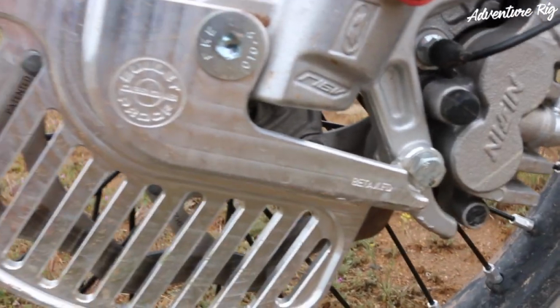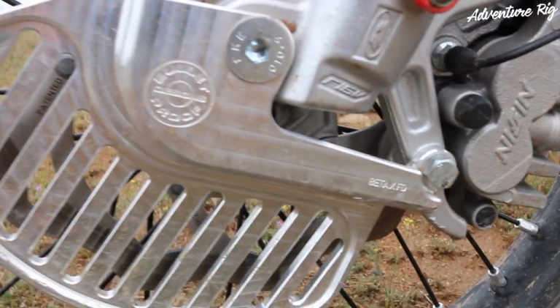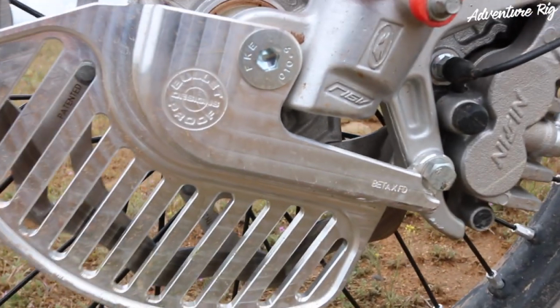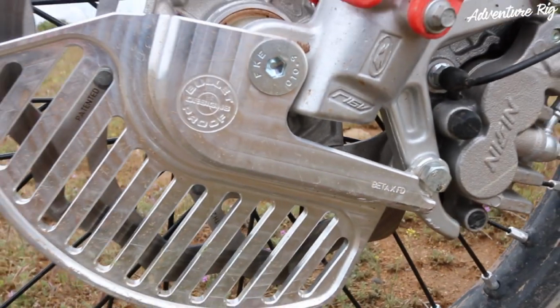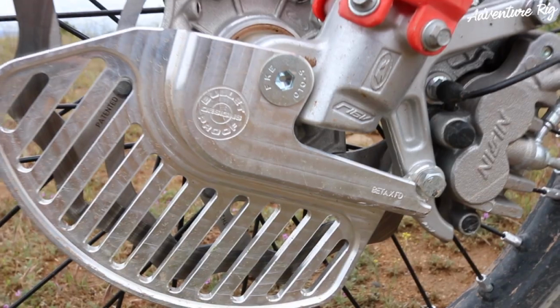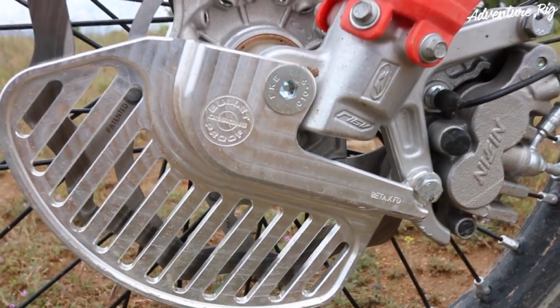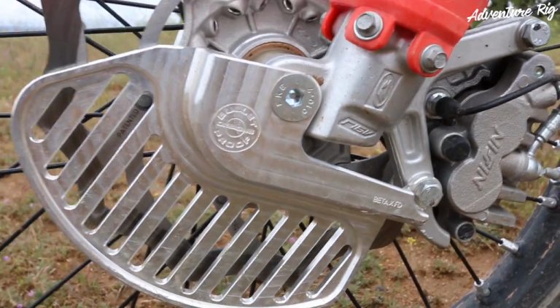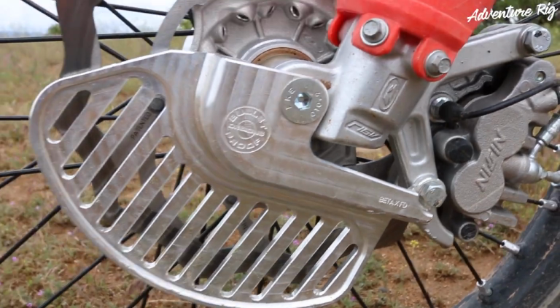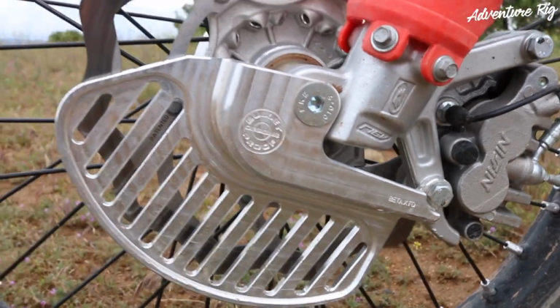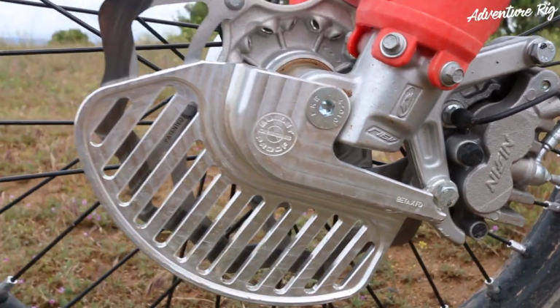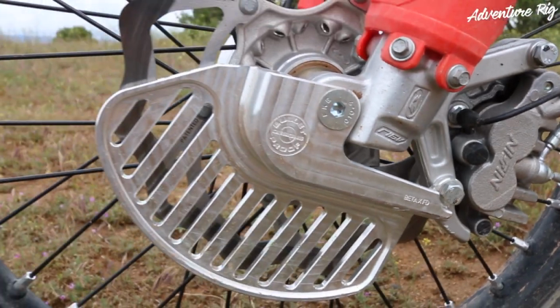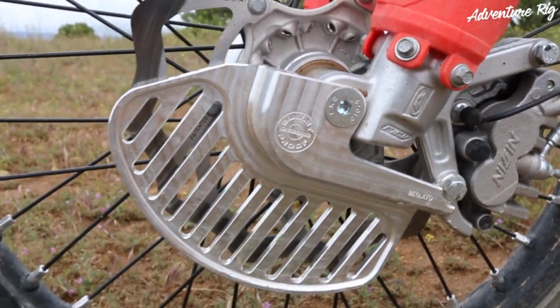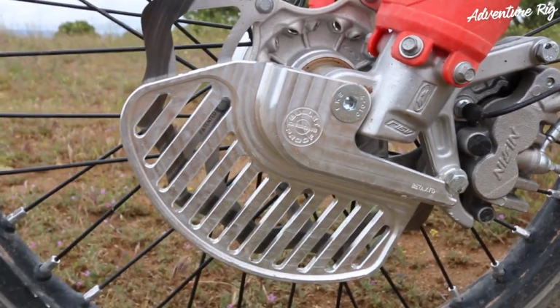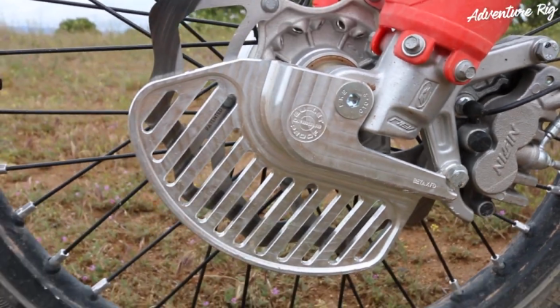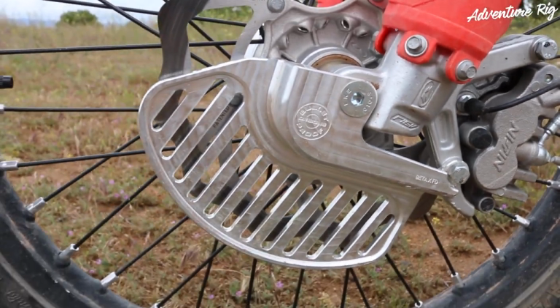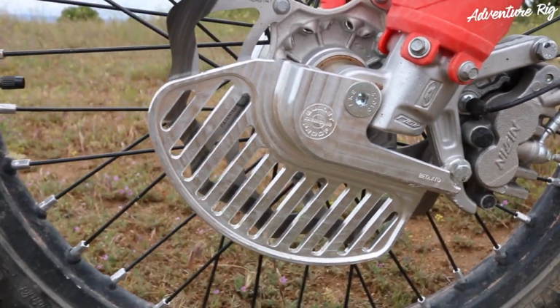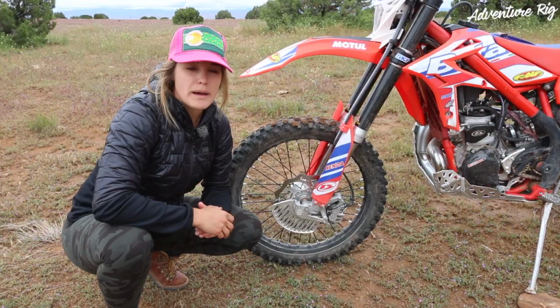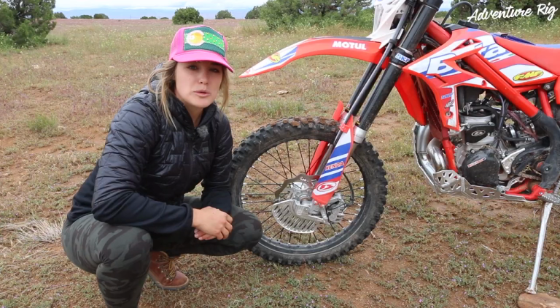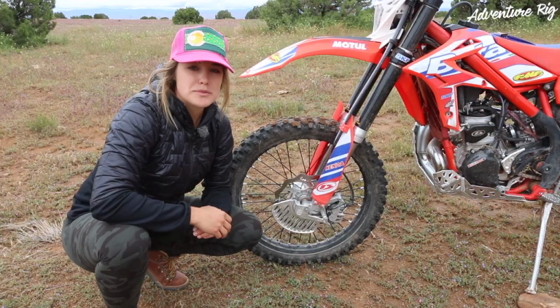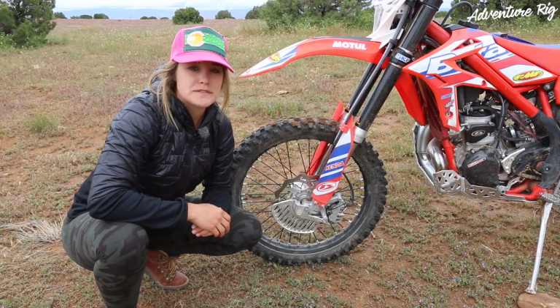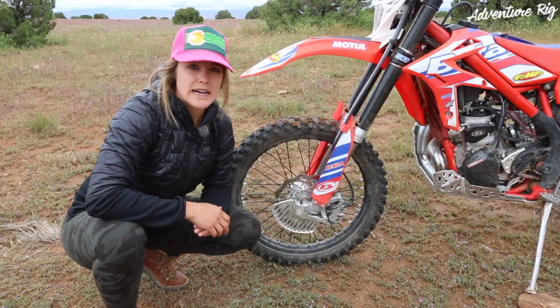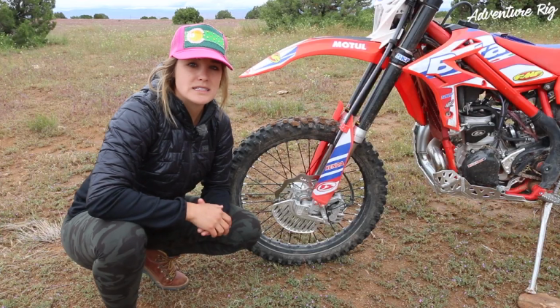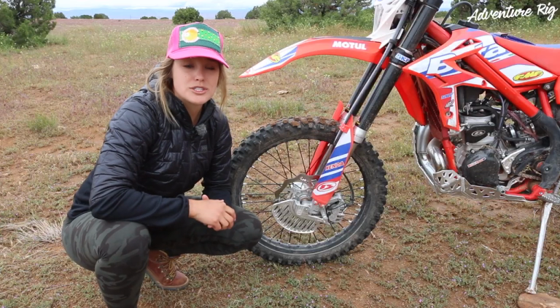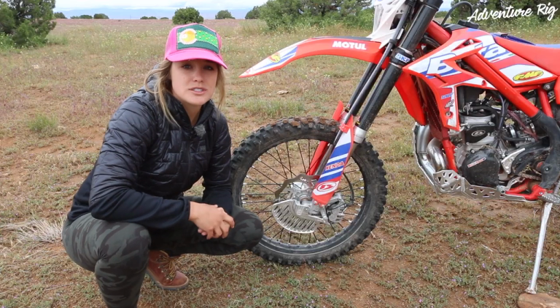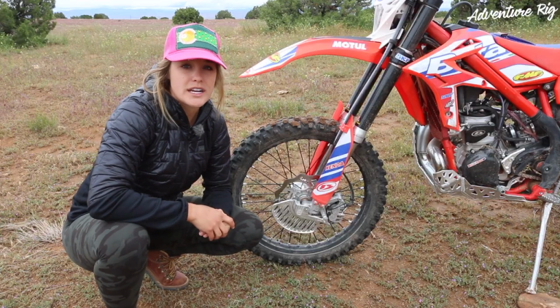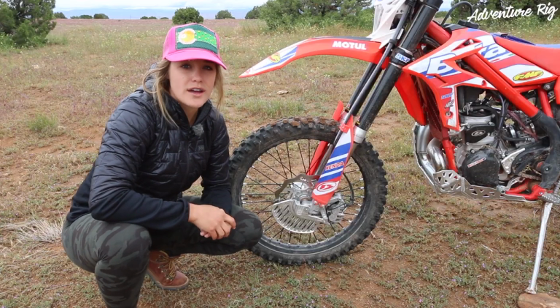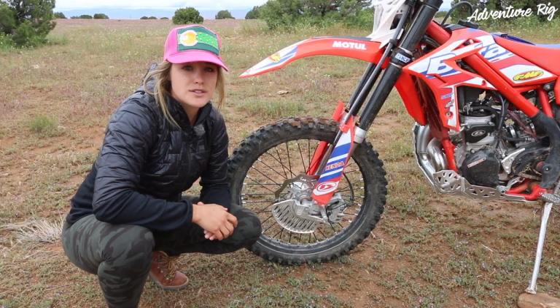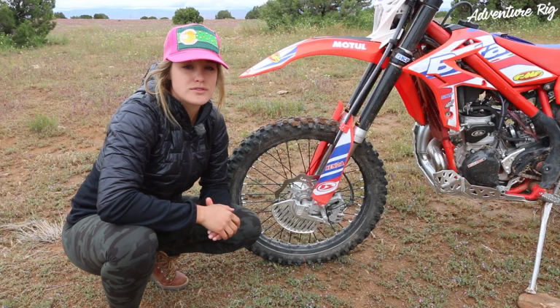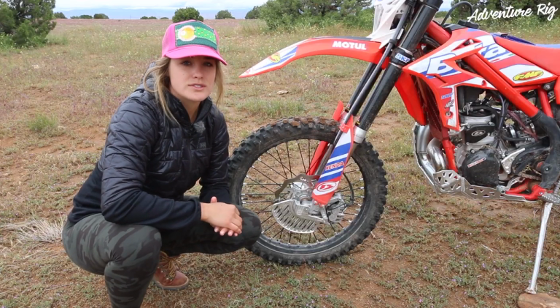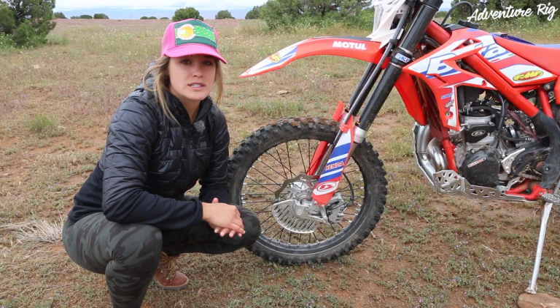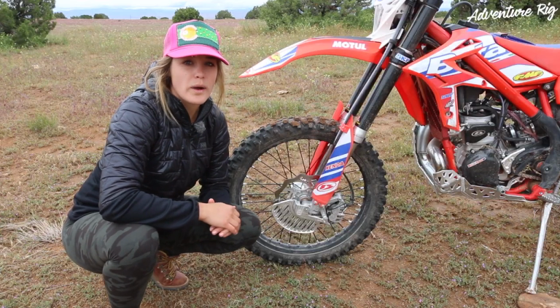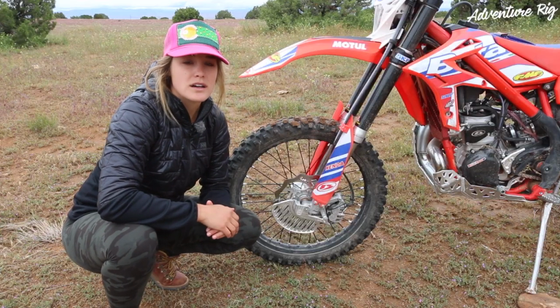I also have the rear disc guard and the linkage guard installed by Bulletproof Designs. Be sure to check out those reviews as well.